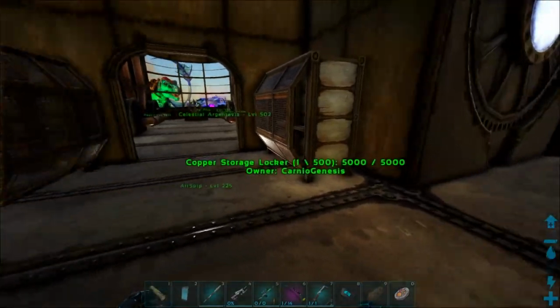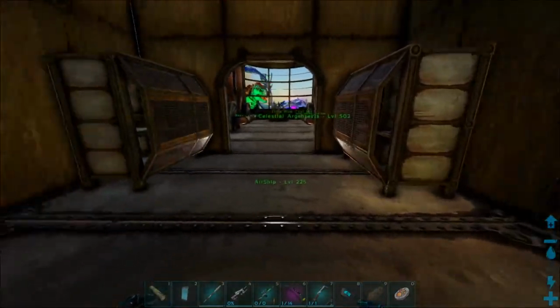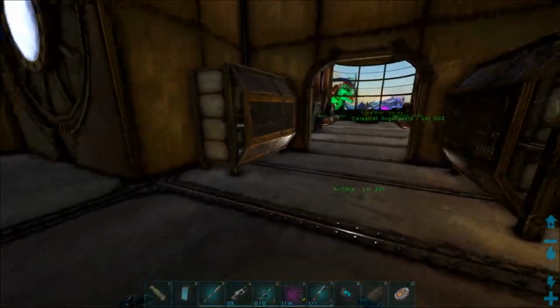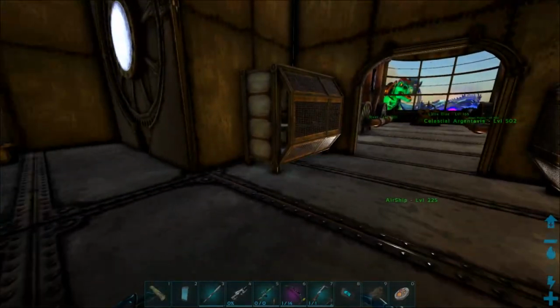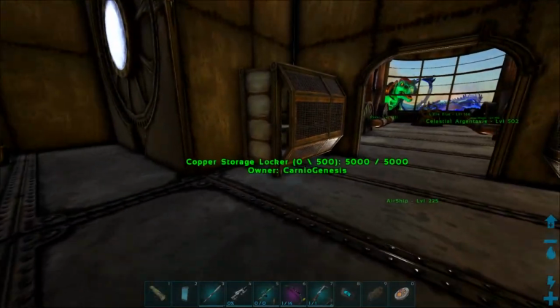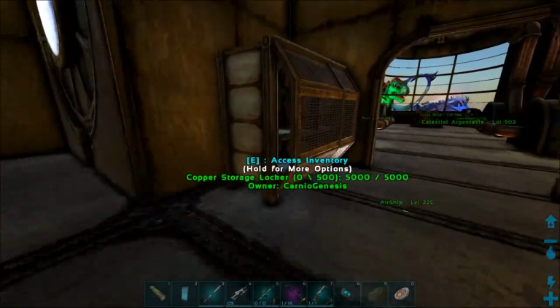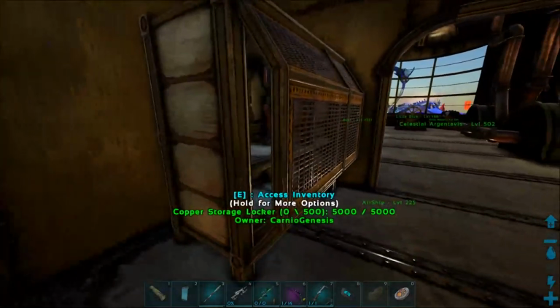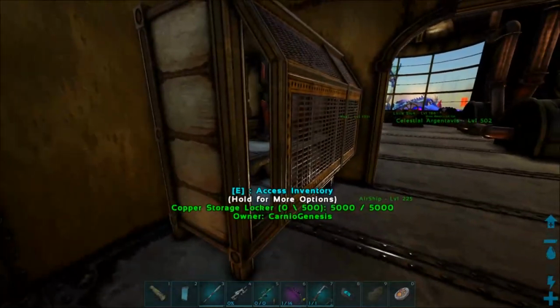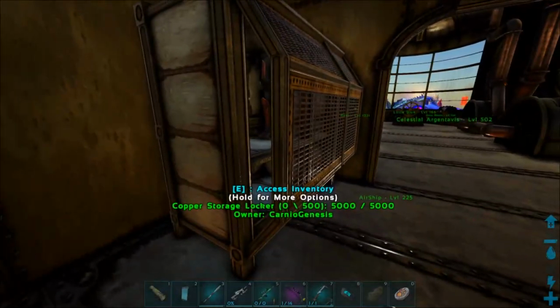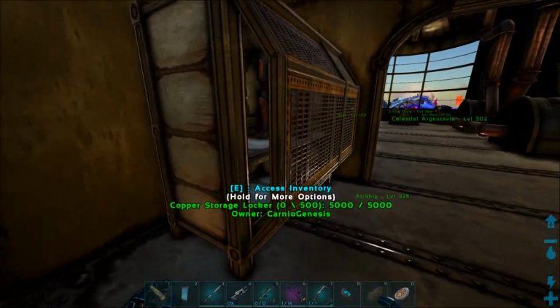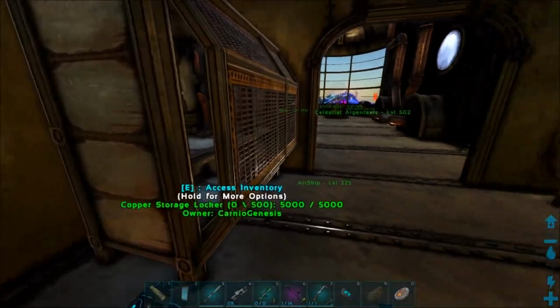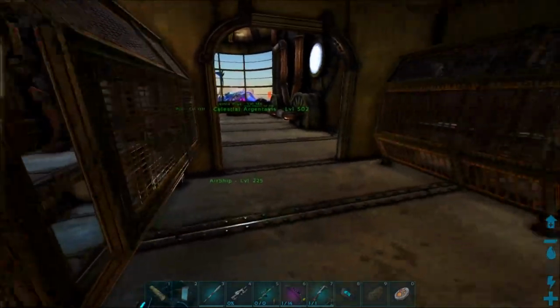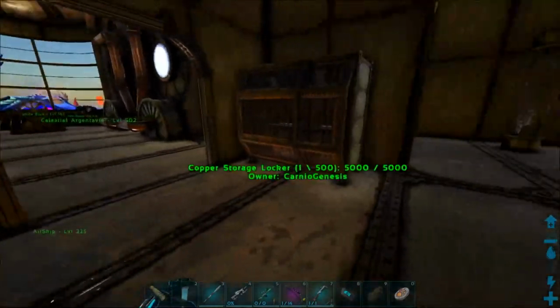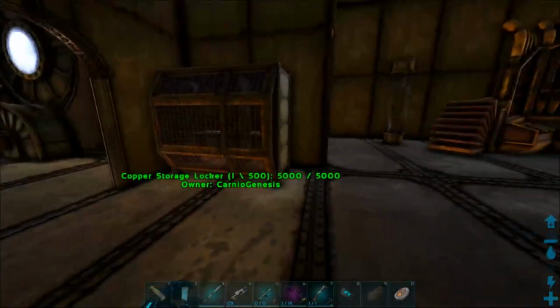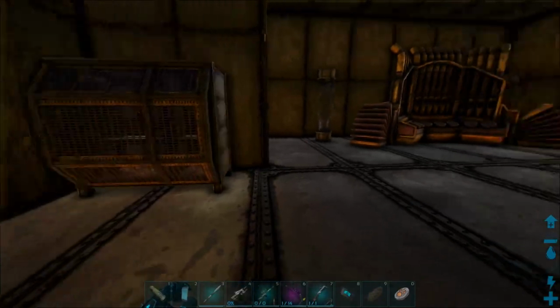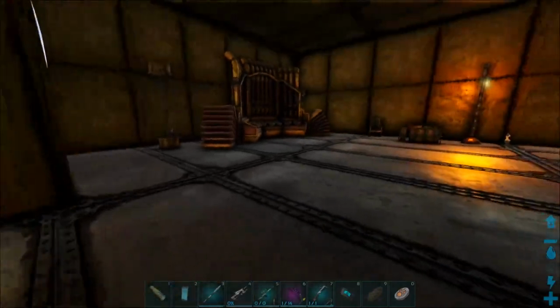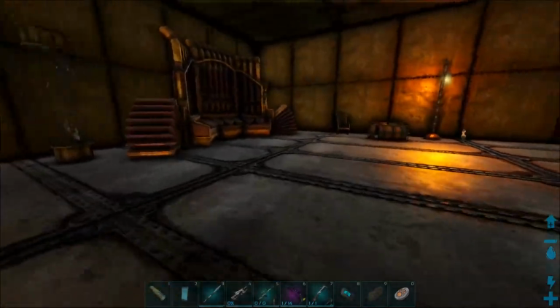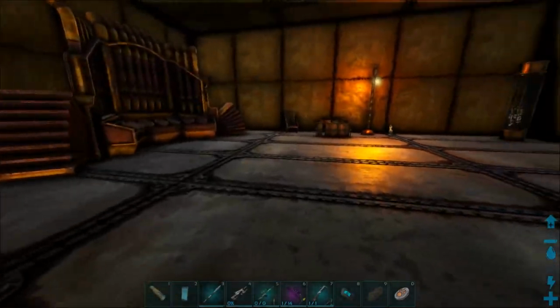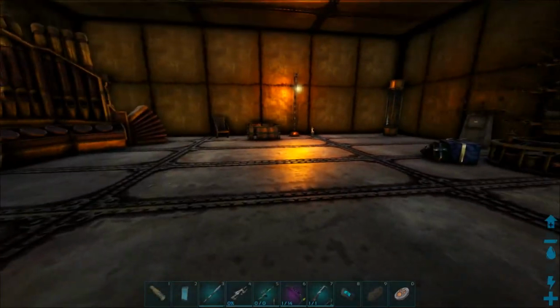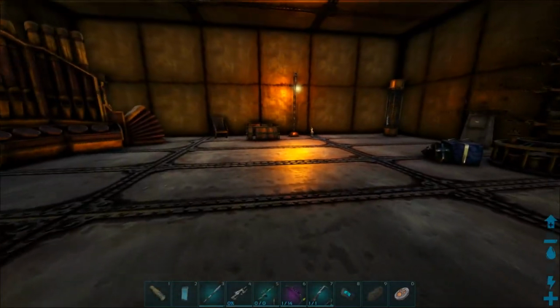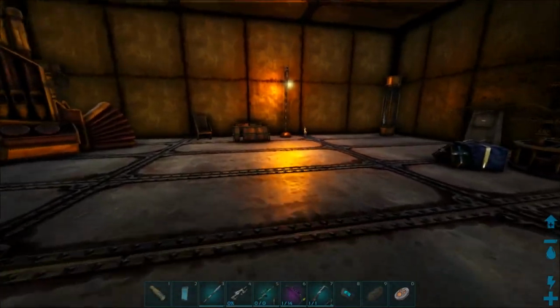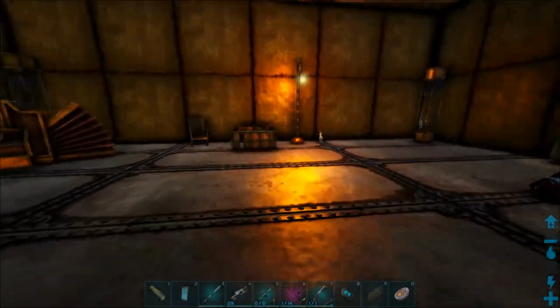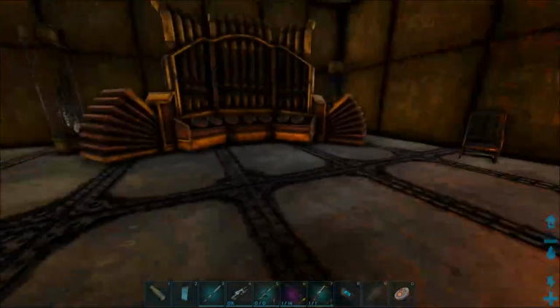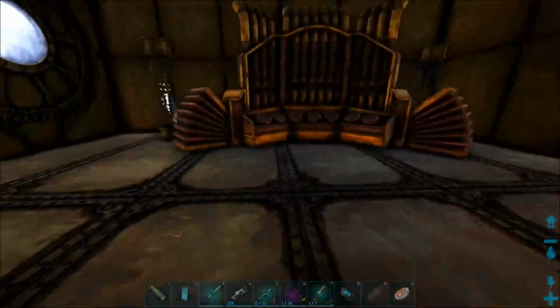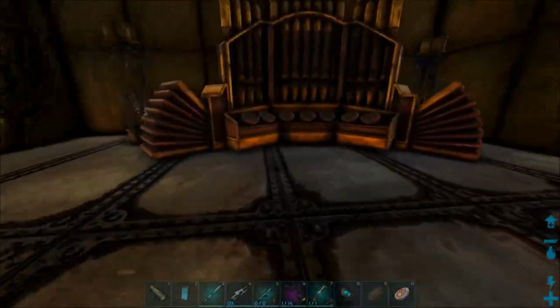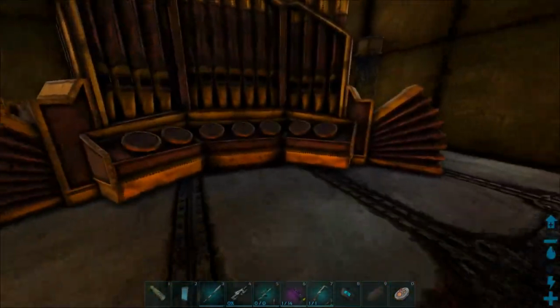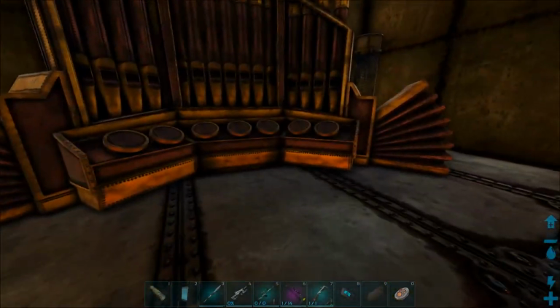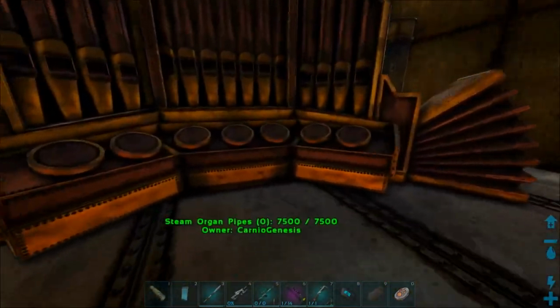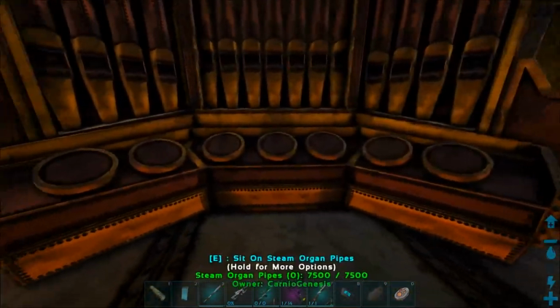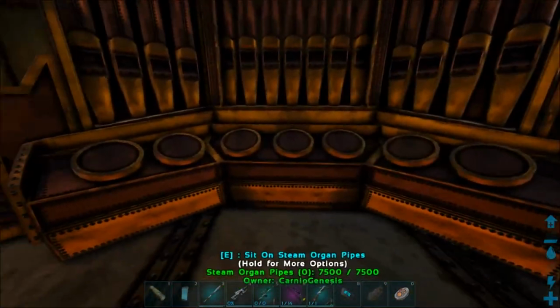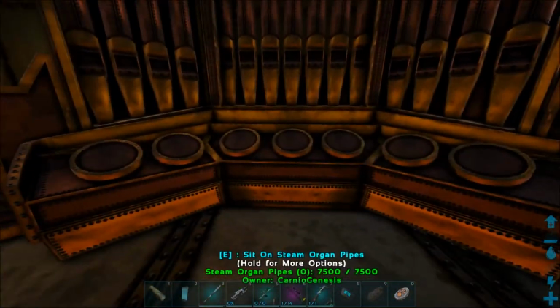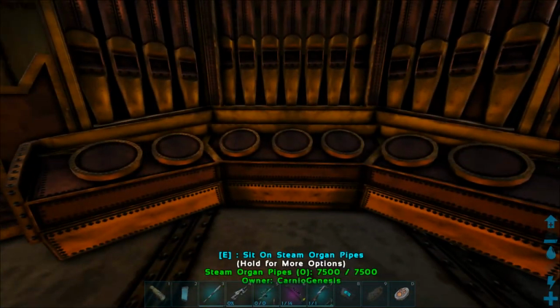One thing you have to be careful of — you notice we have a teleporter pad on this. You can actually teleport the ship around by accident. But hey, look at this — we've even got a little pipe organ!